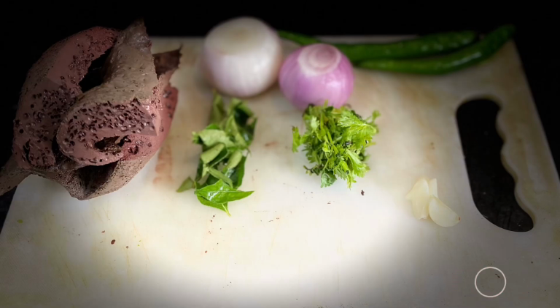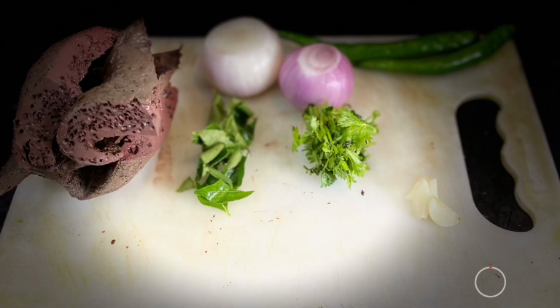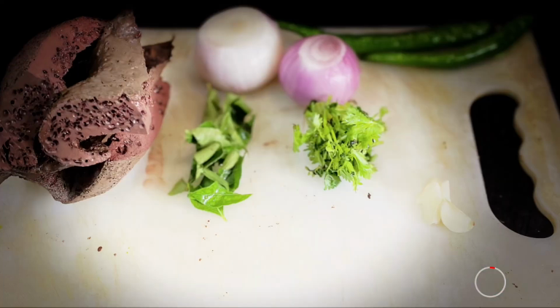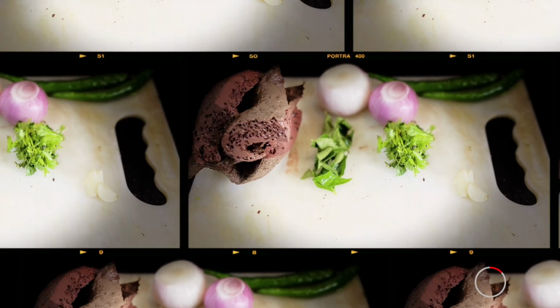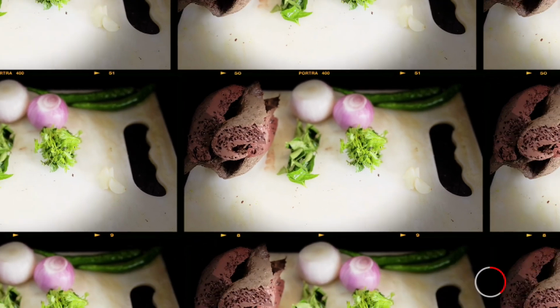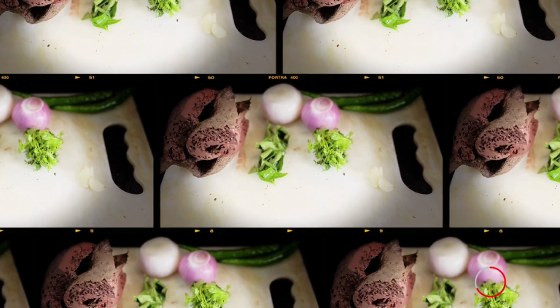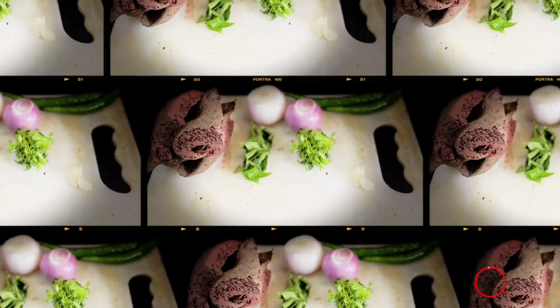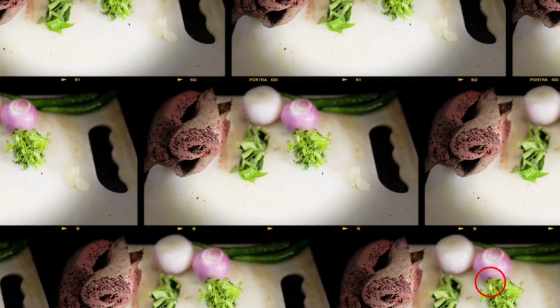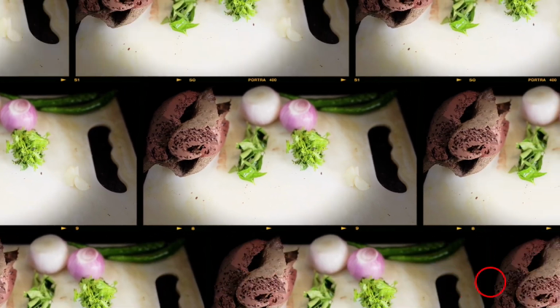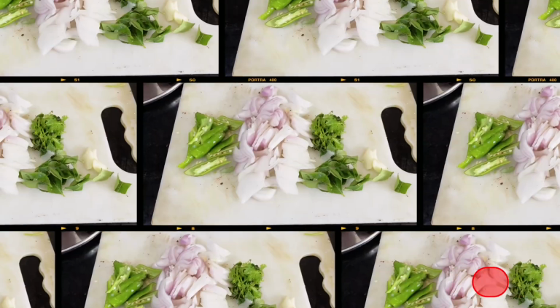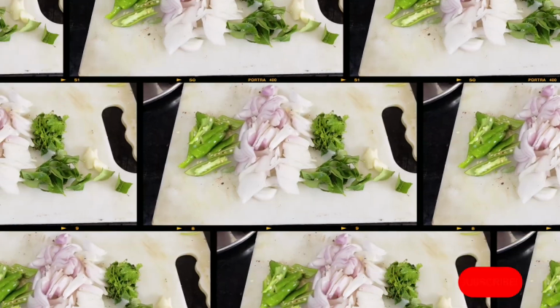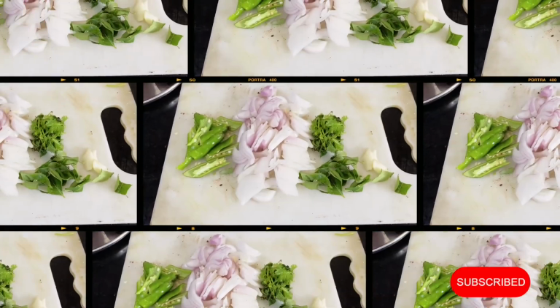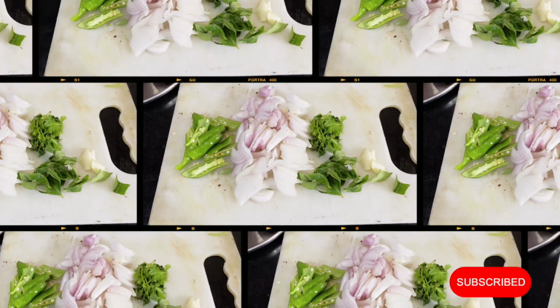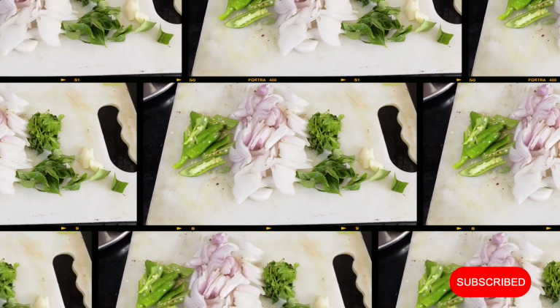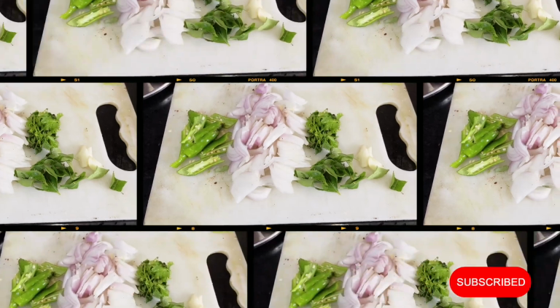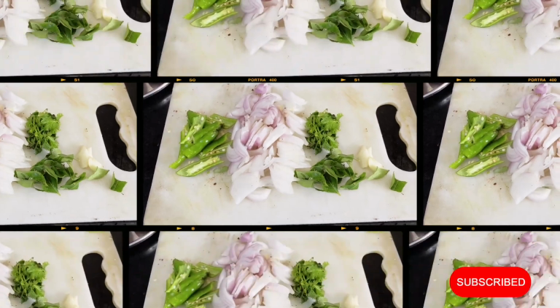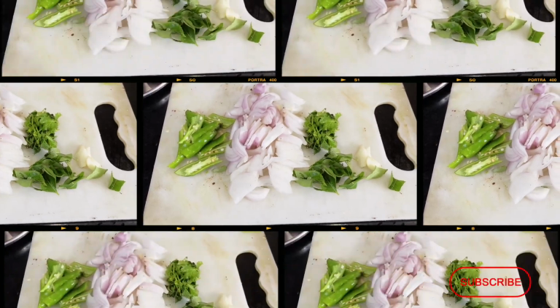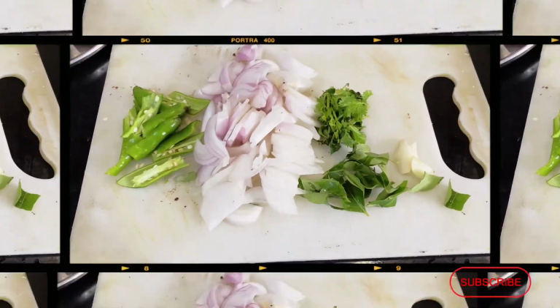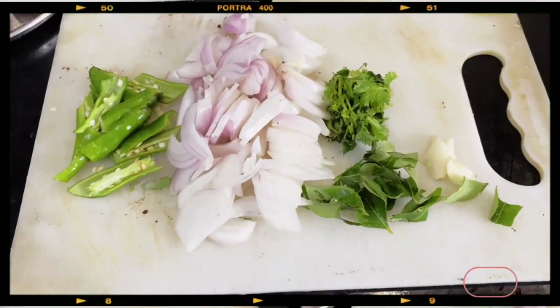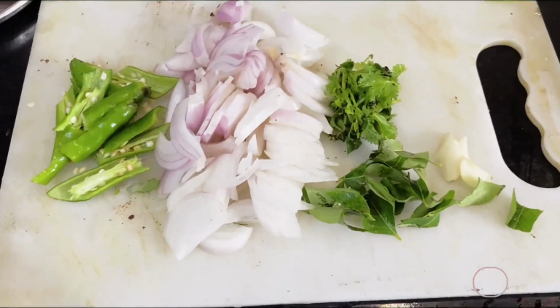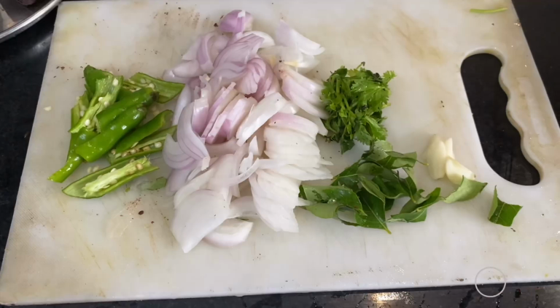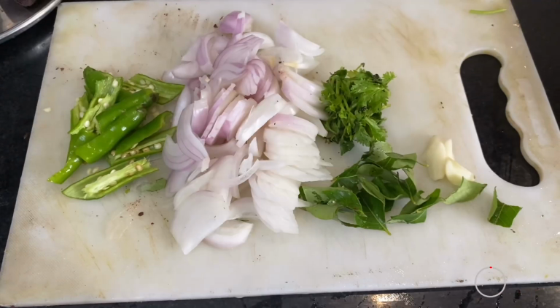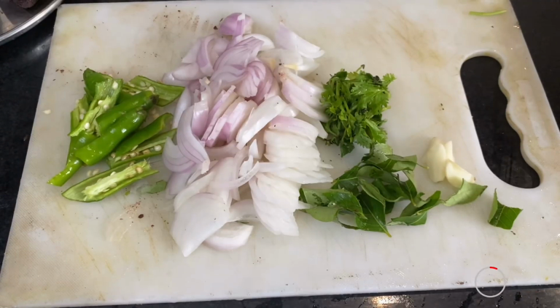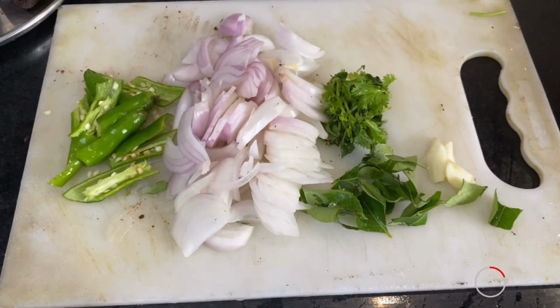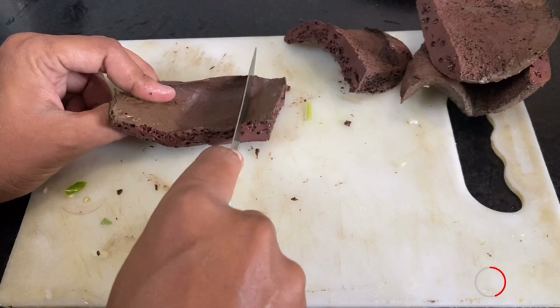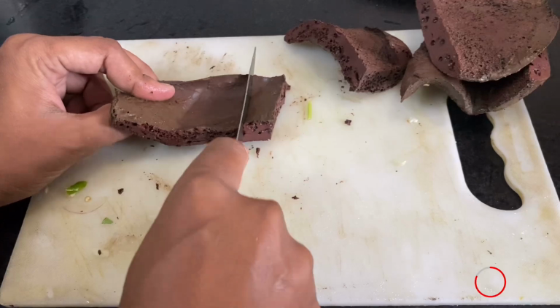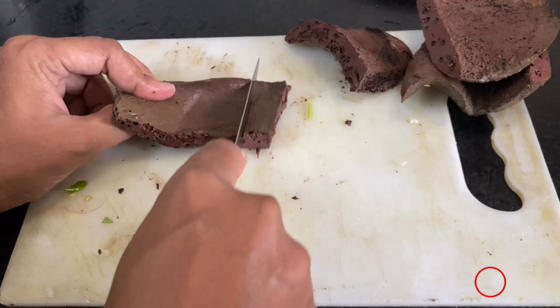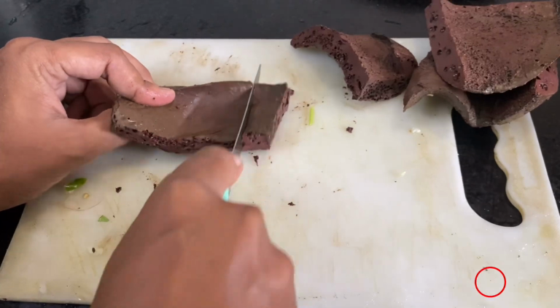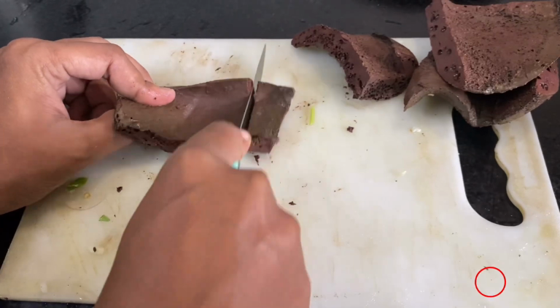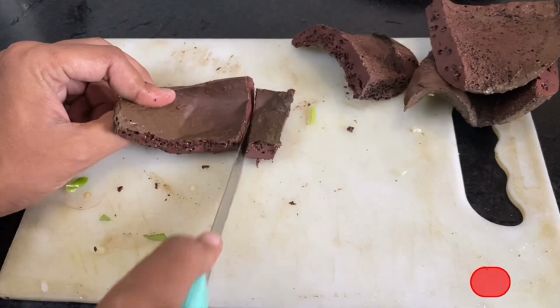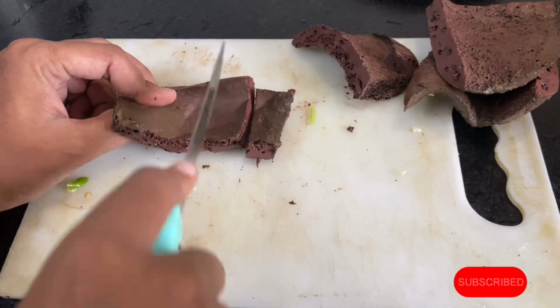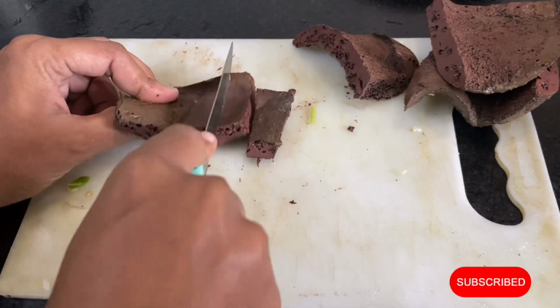Blood fry is good with onion and soy sauce.